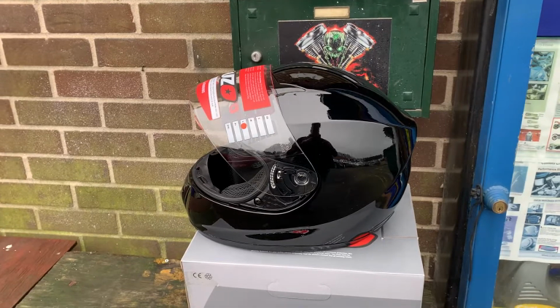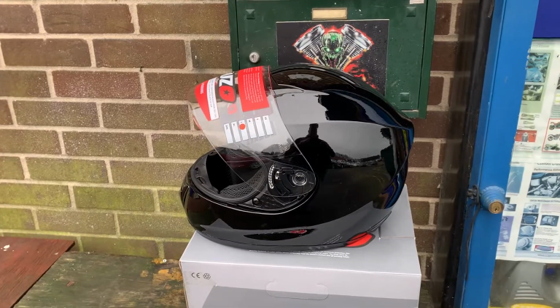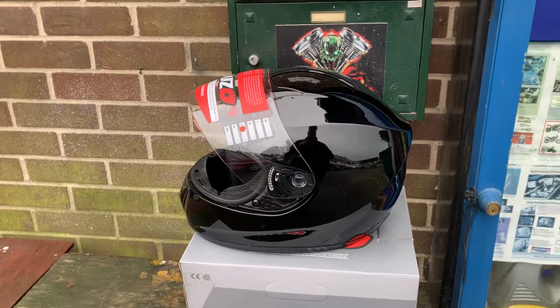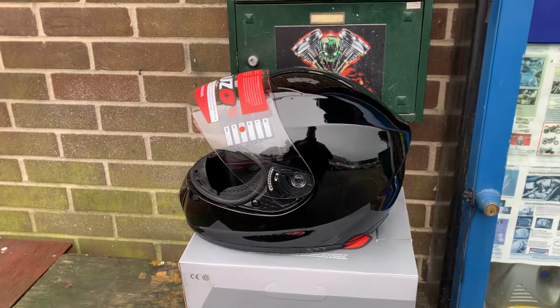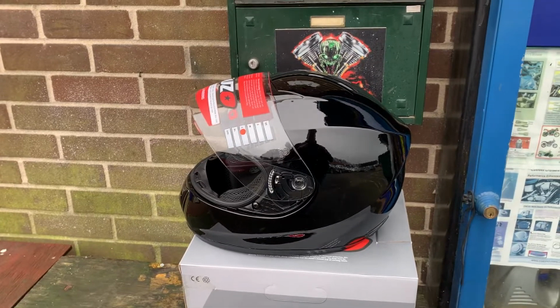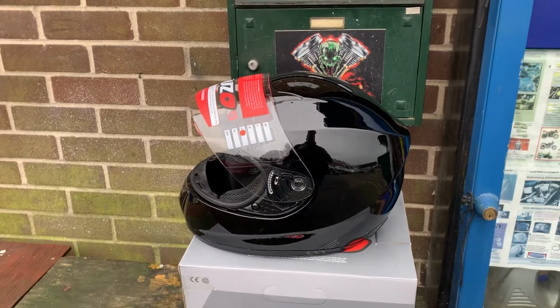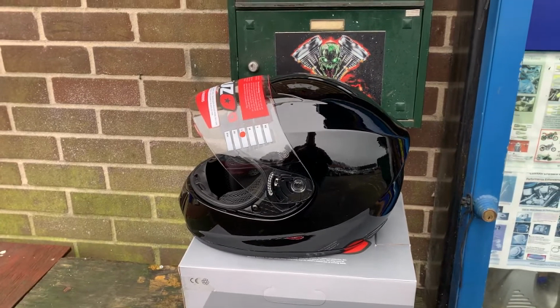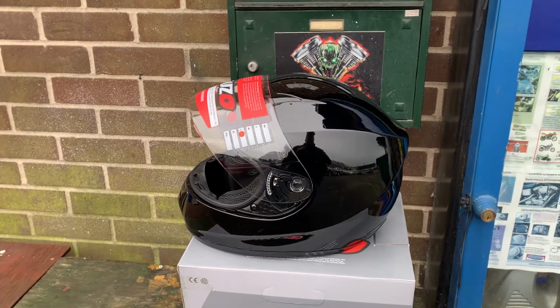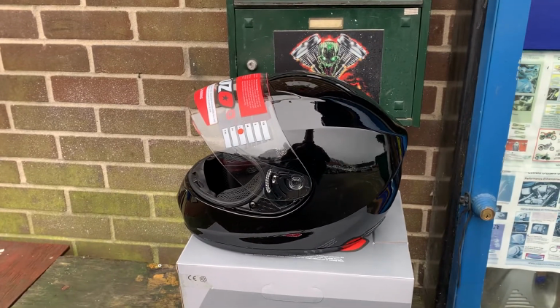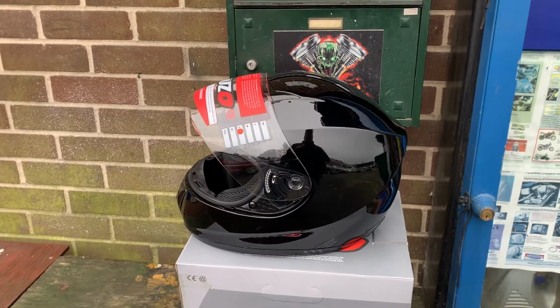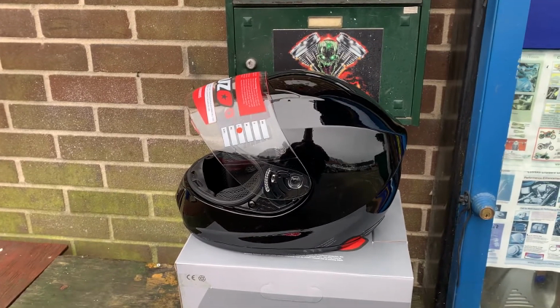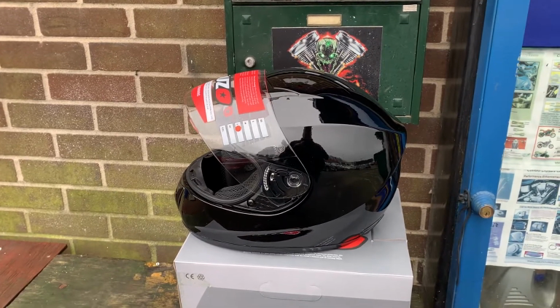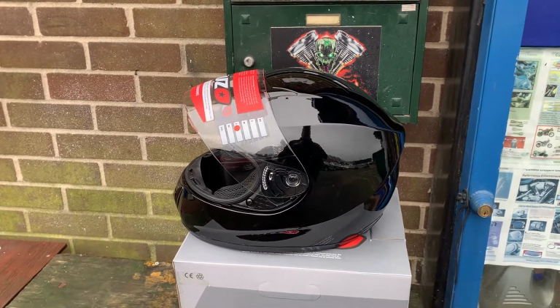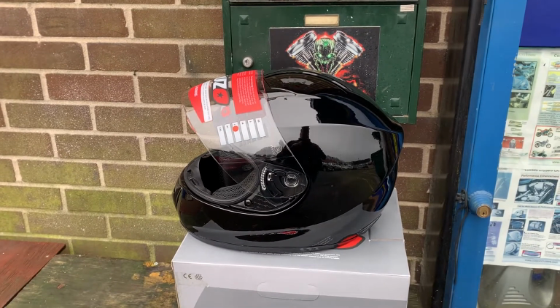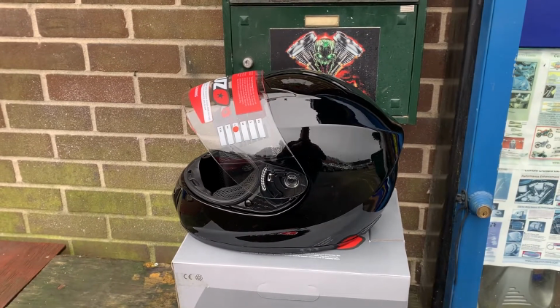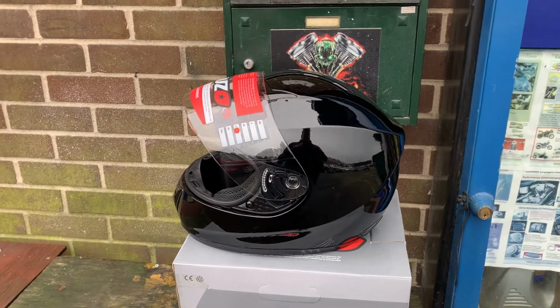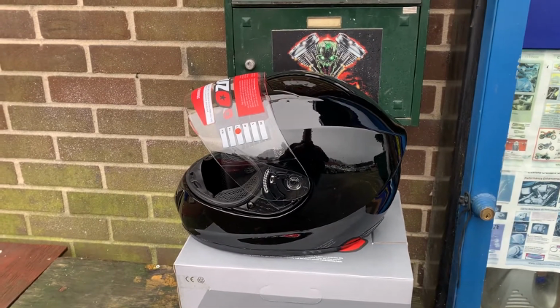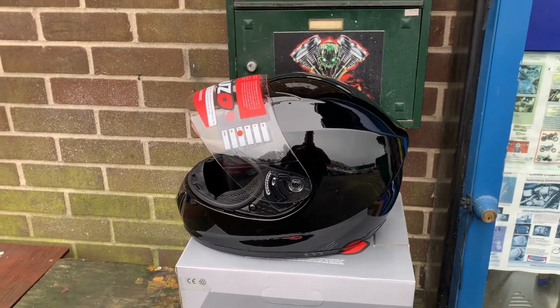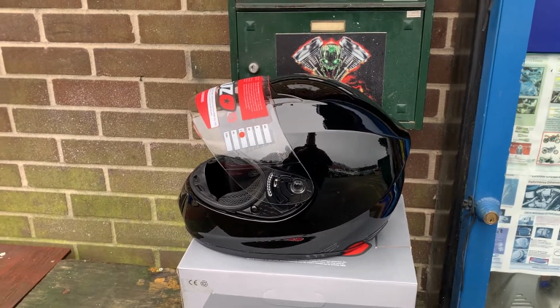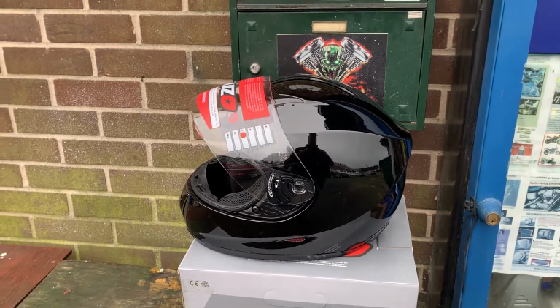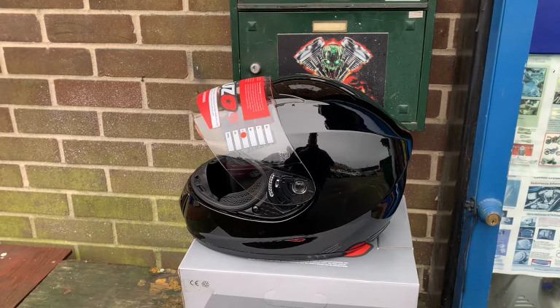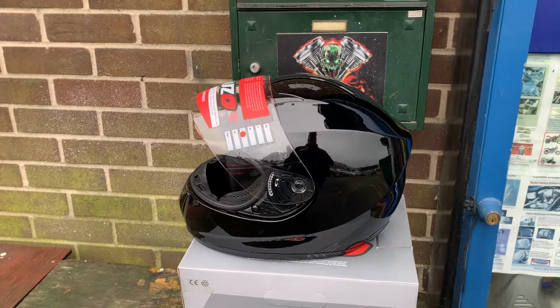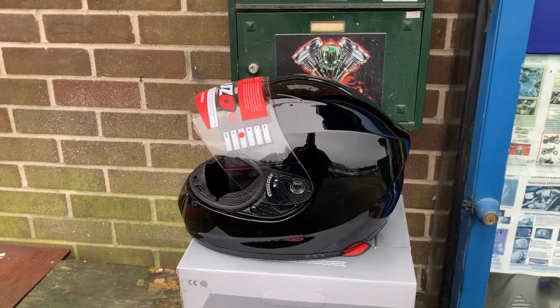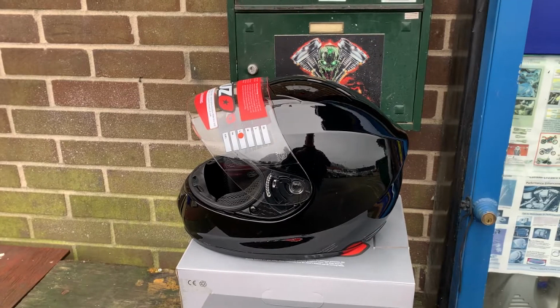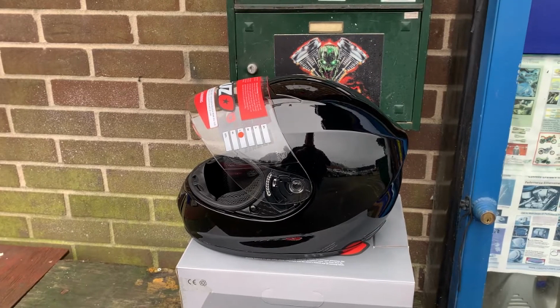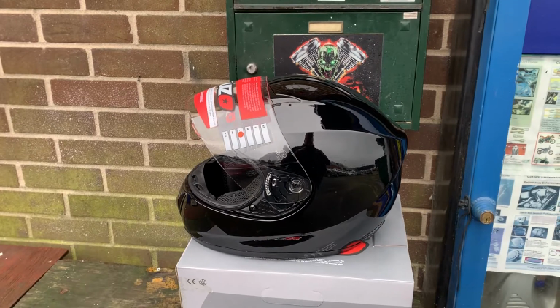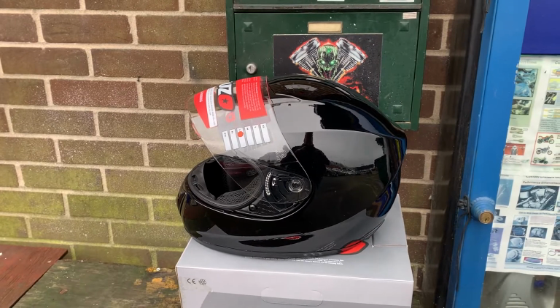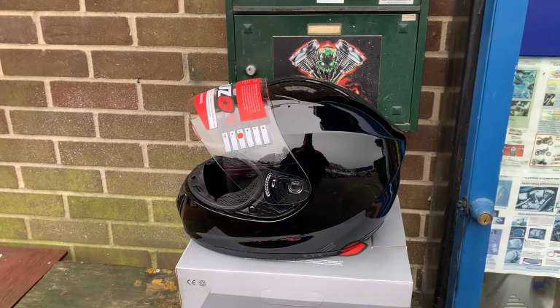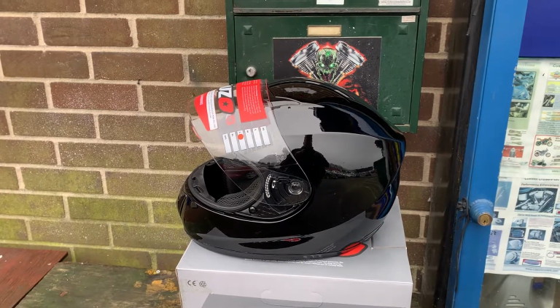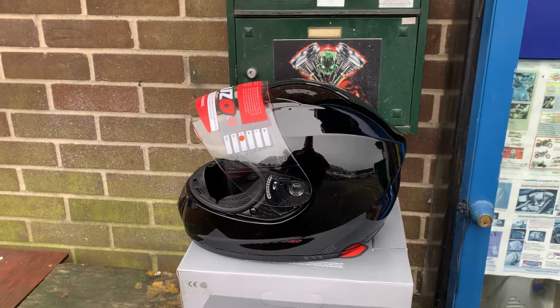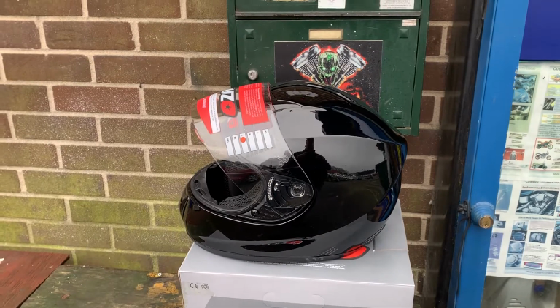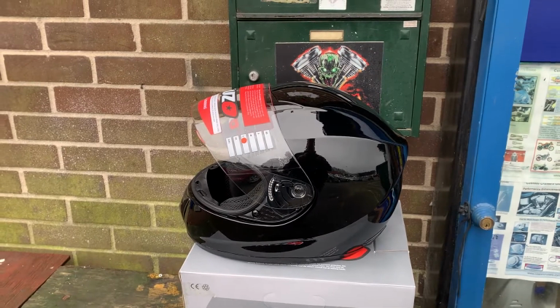Hi, it's Mike from Custom Cruises. Great looking helmet — it's all the money. These are super duper clearance, 35 quid.